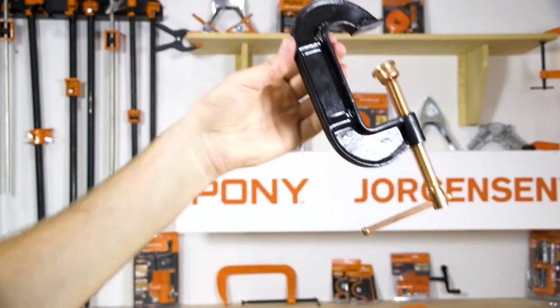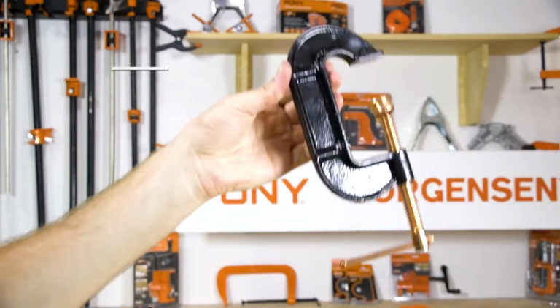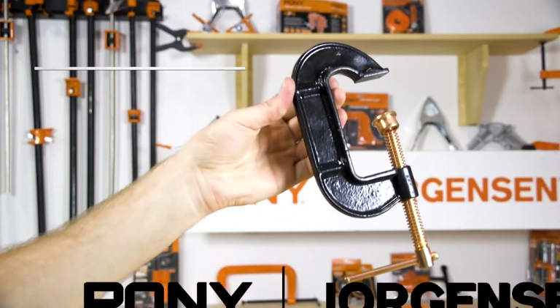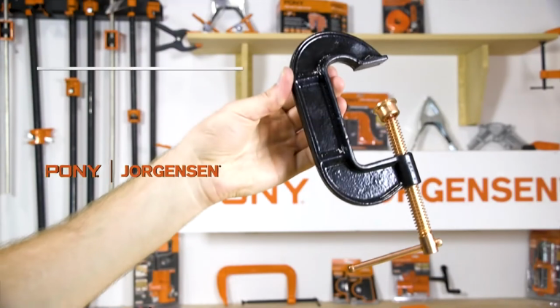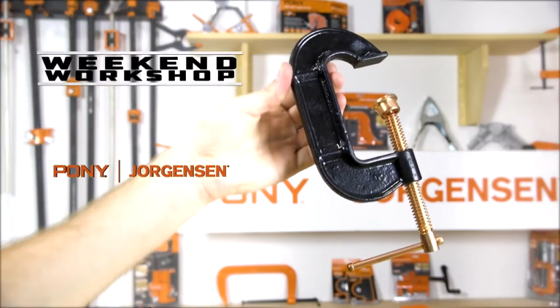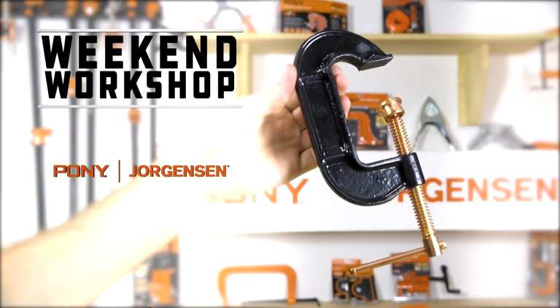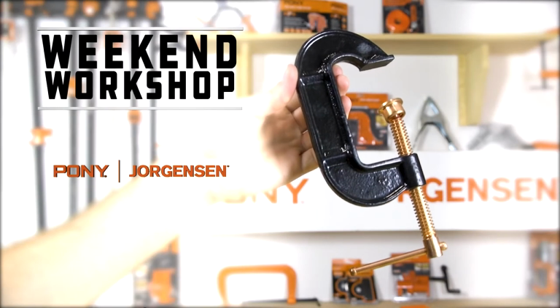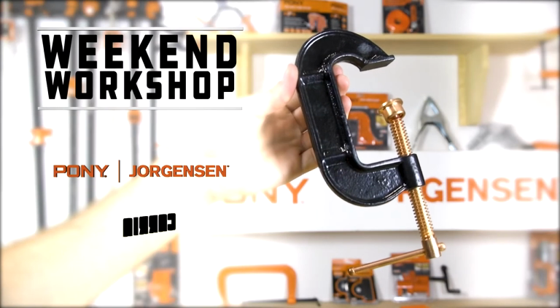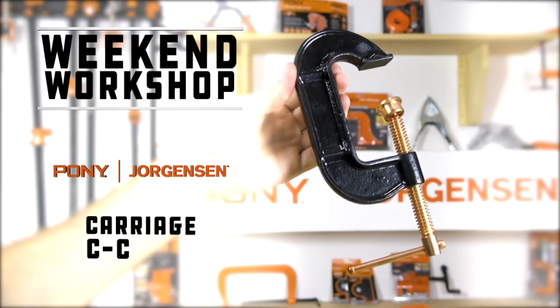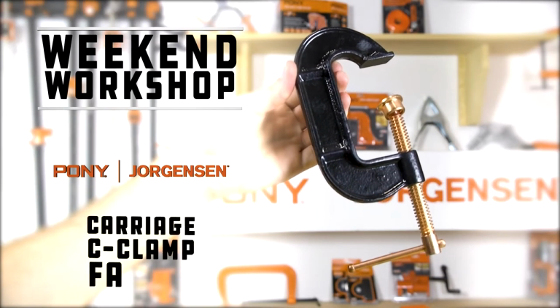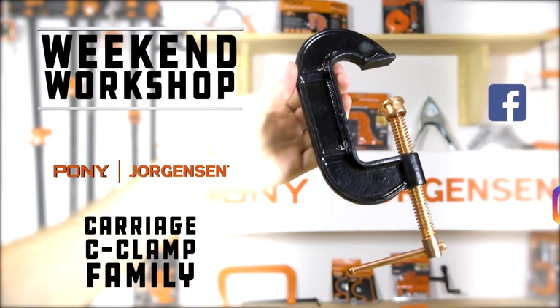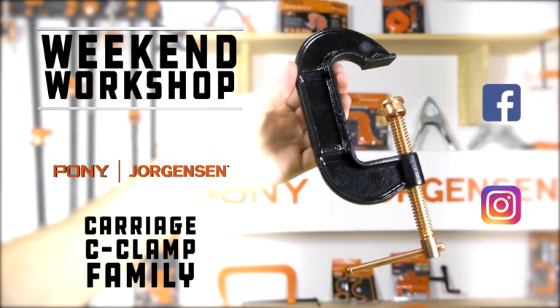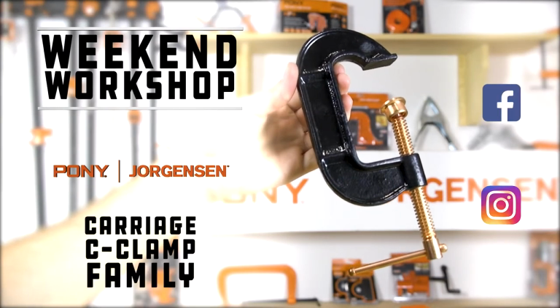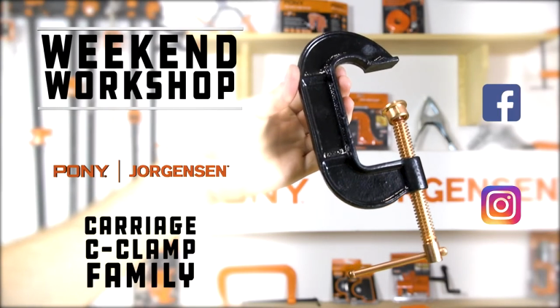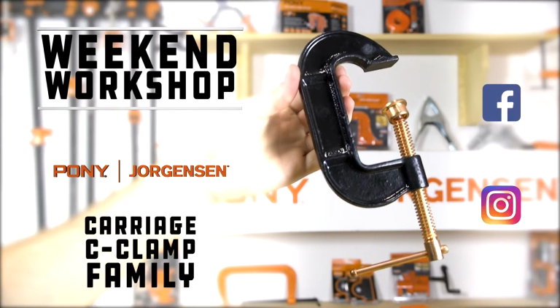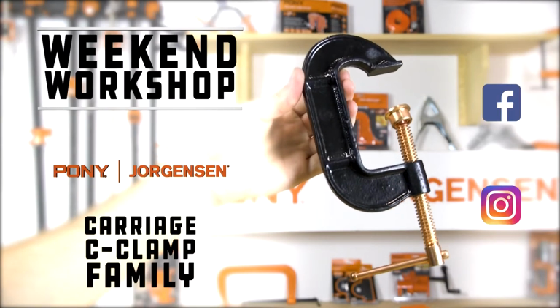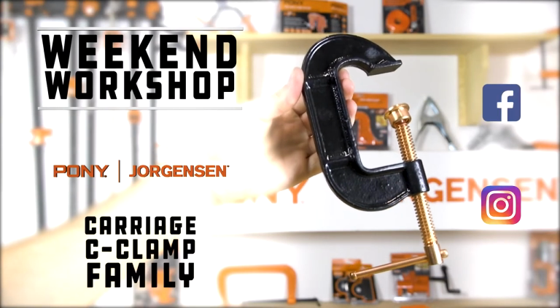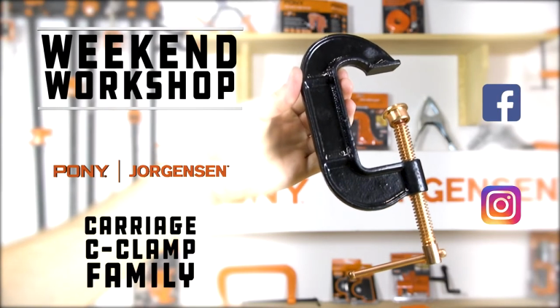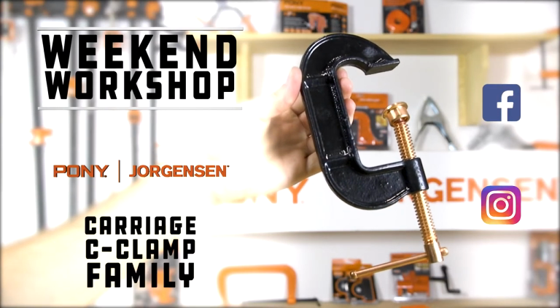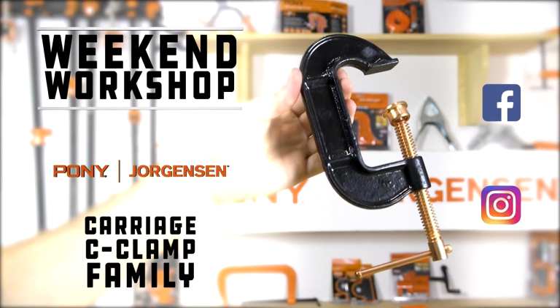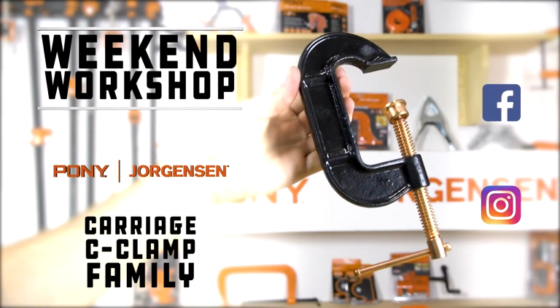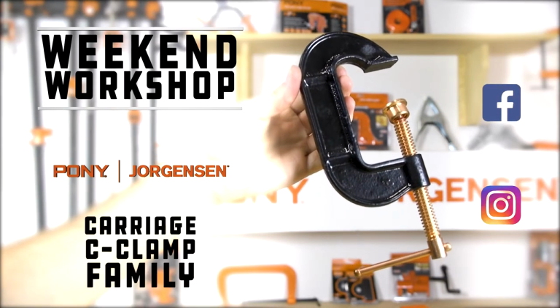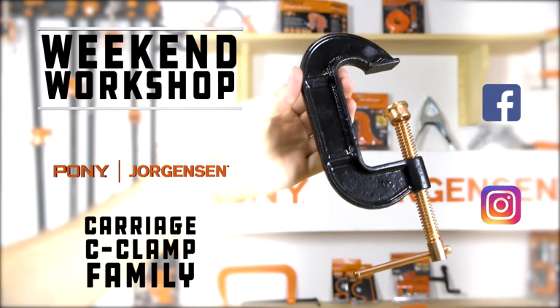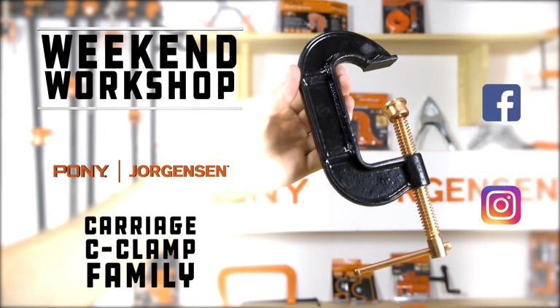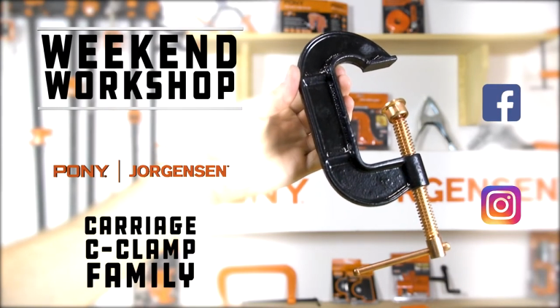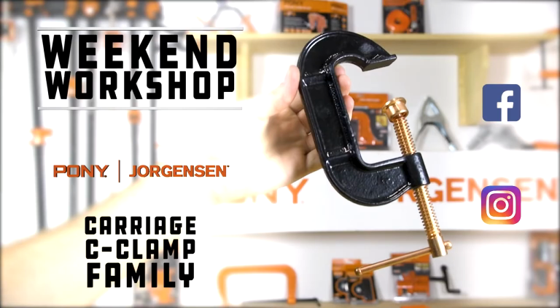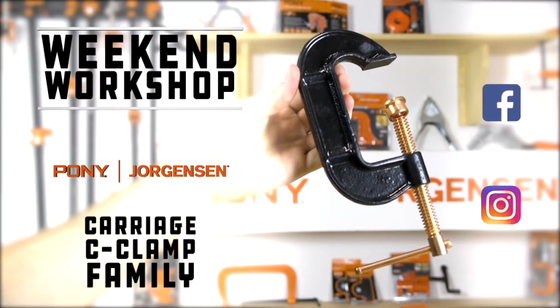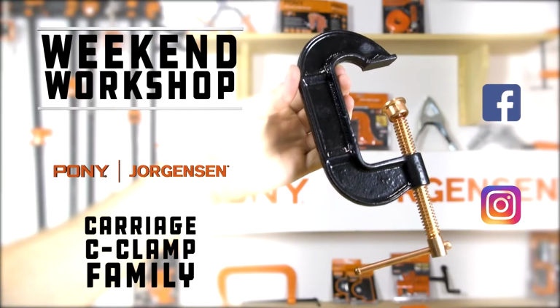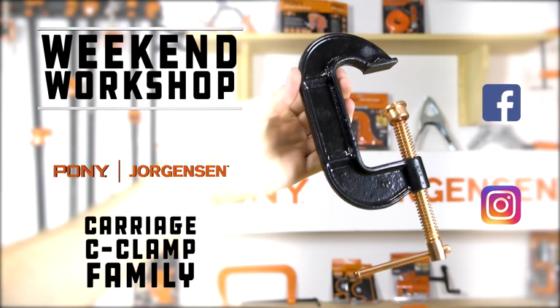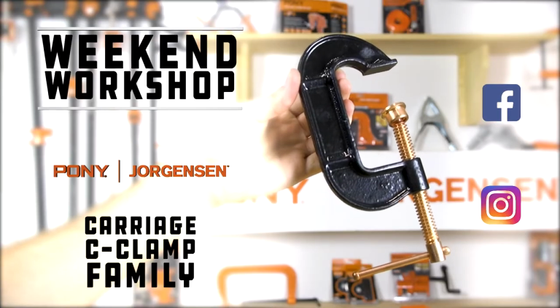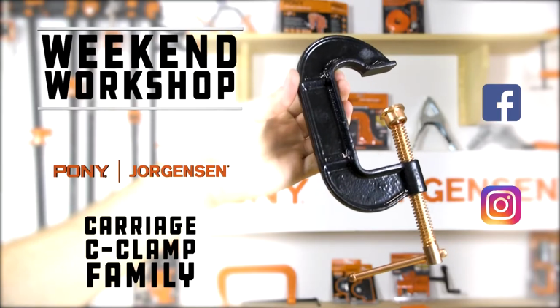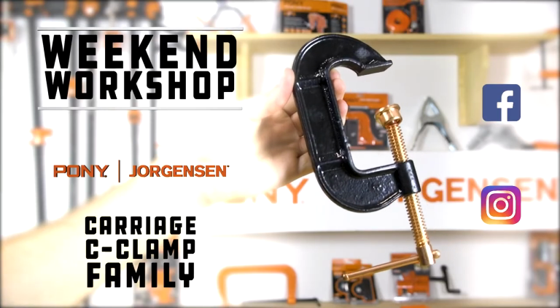Thanks for stopping by the Pony Jorgensen workshop. Be sure to tag Pony Jorgensen on social media — we'd love to see your next project.